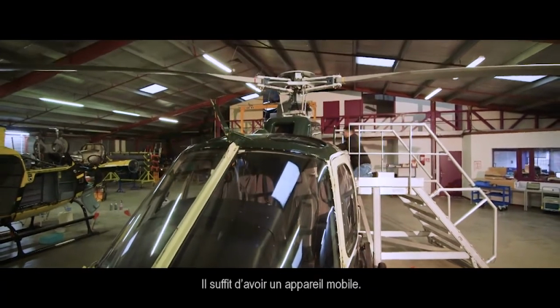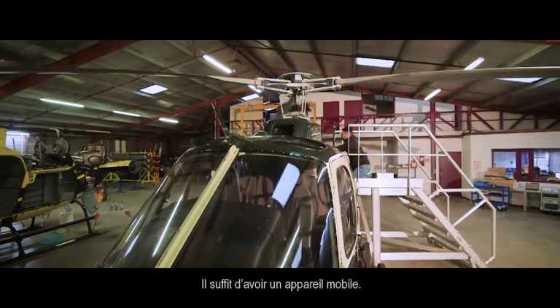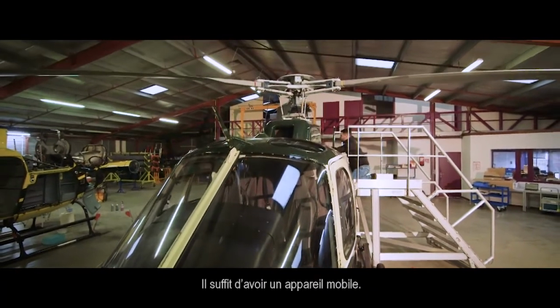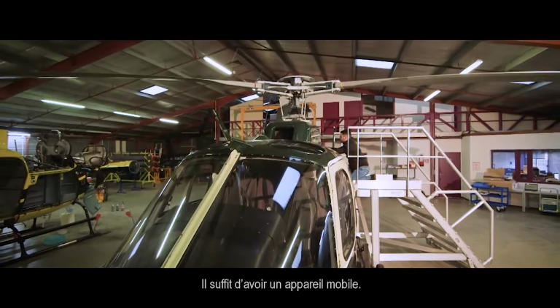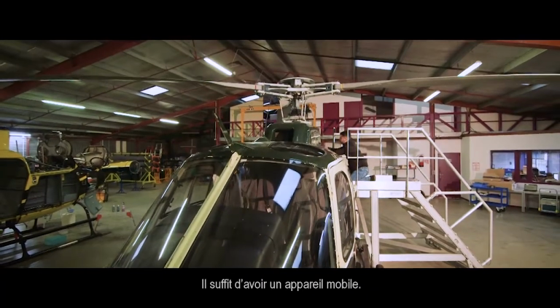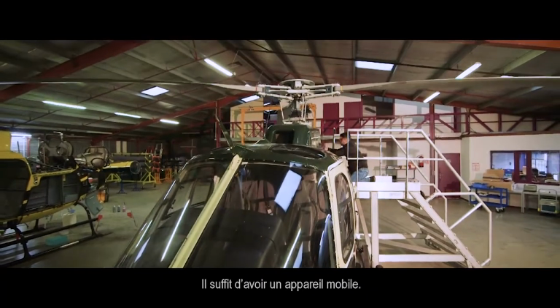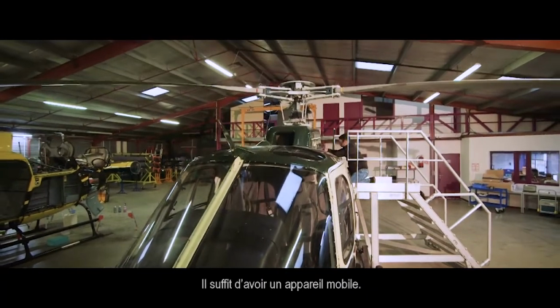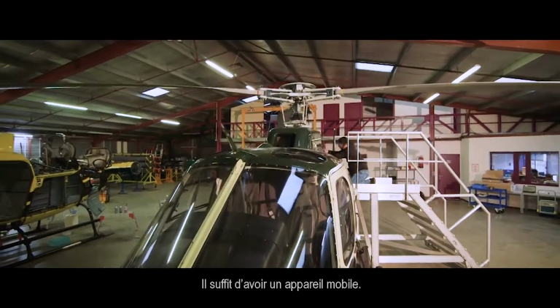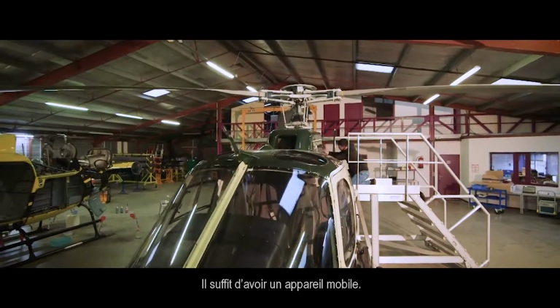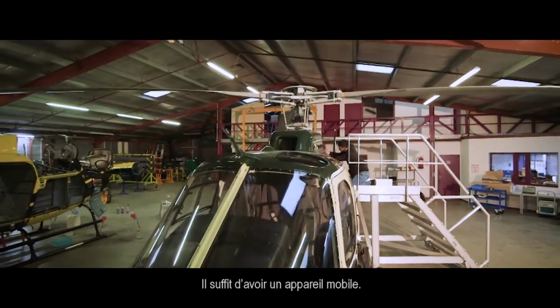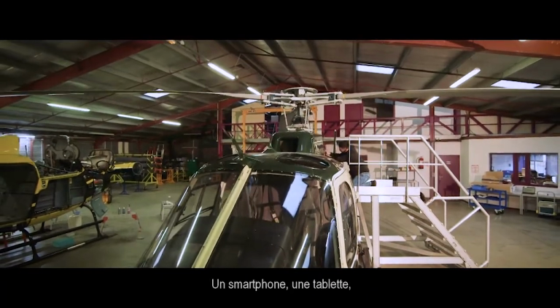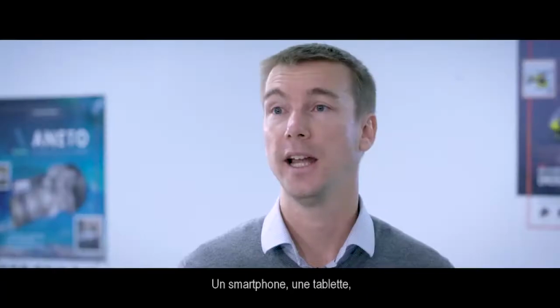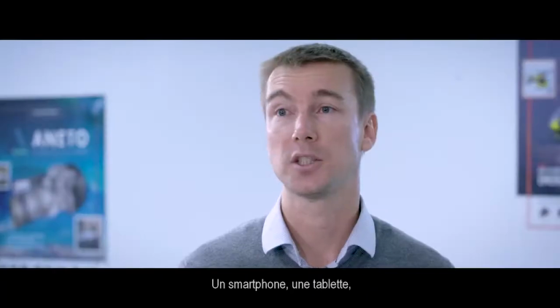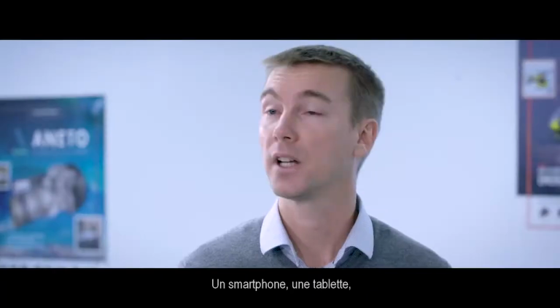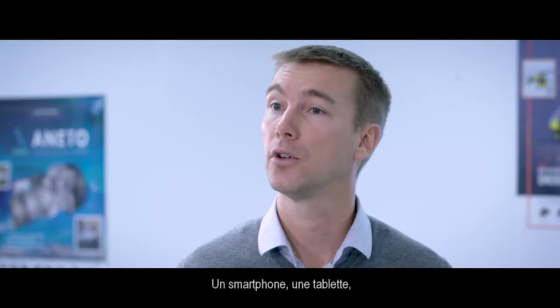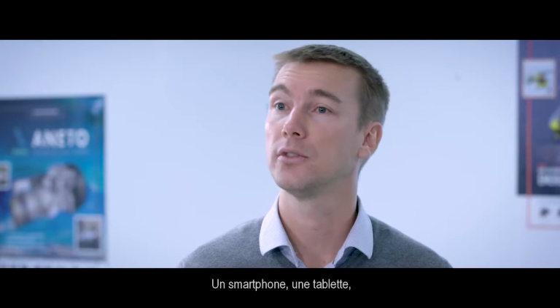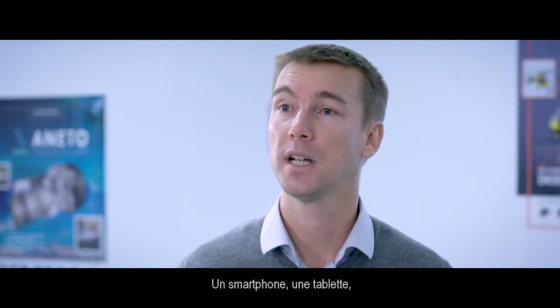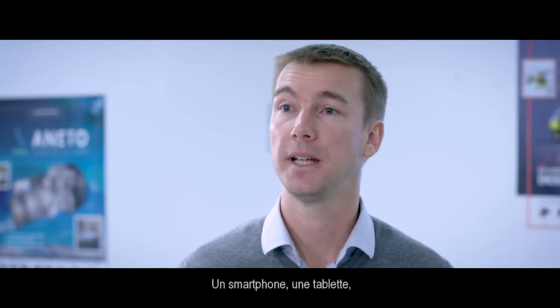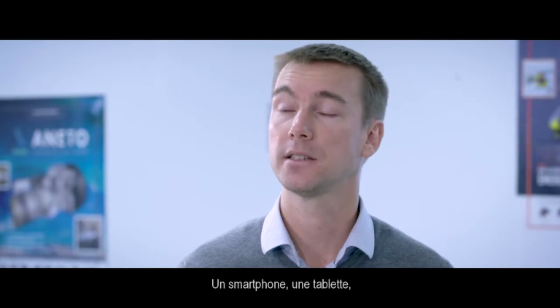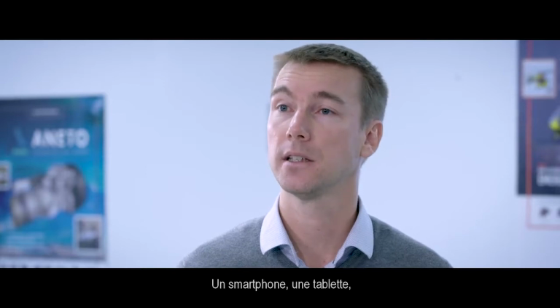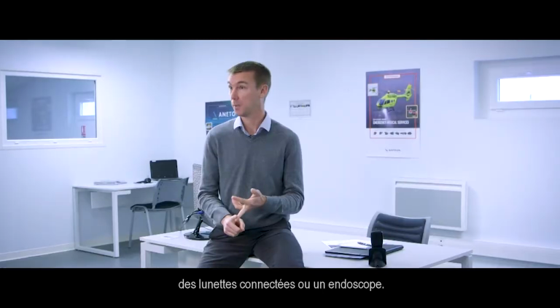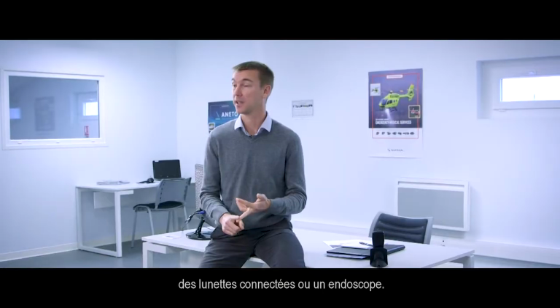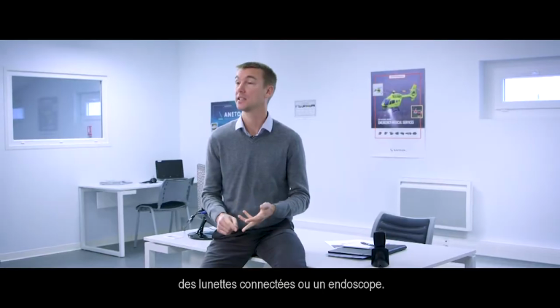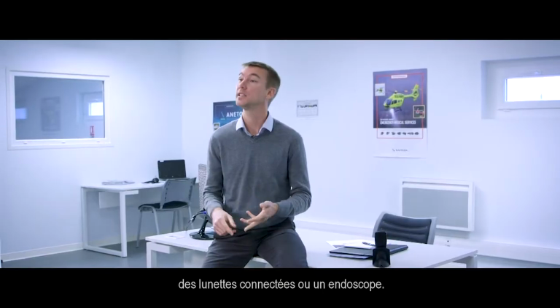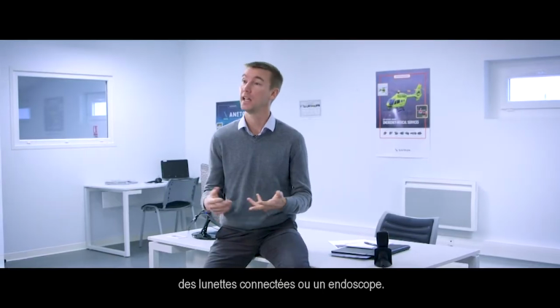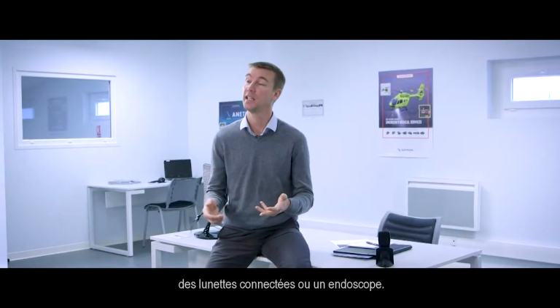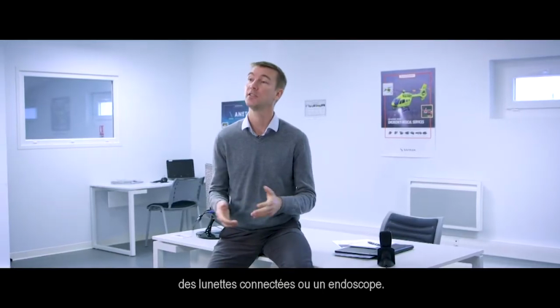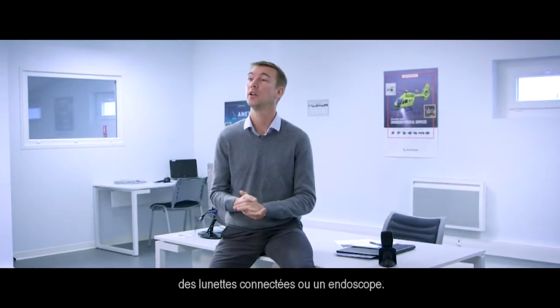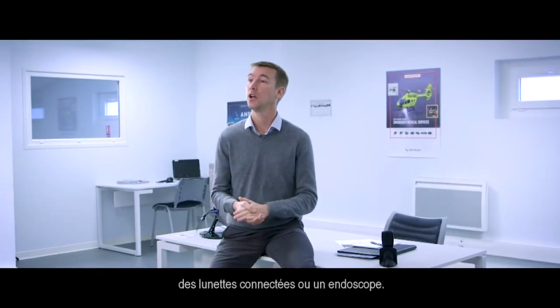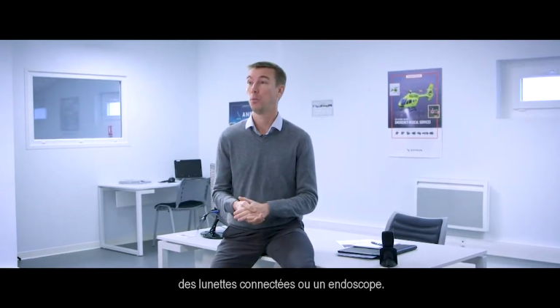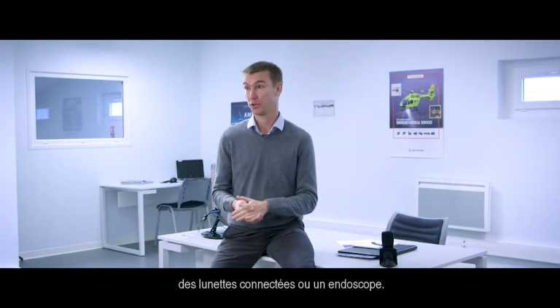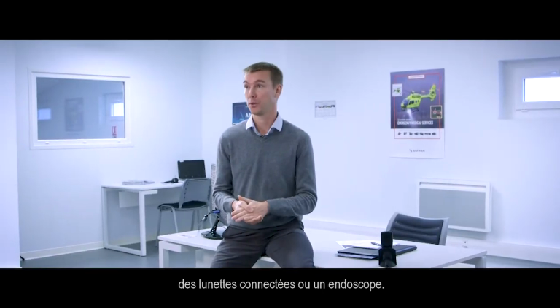All you need is a mobile device — like smartphones, tablets, smart glasses, and even a boroscope.